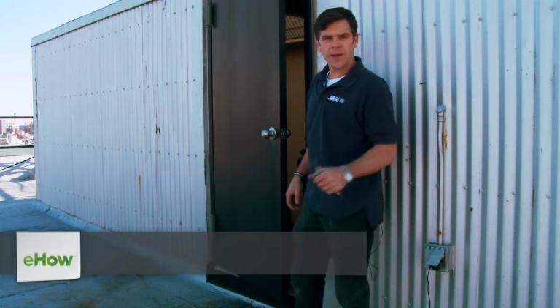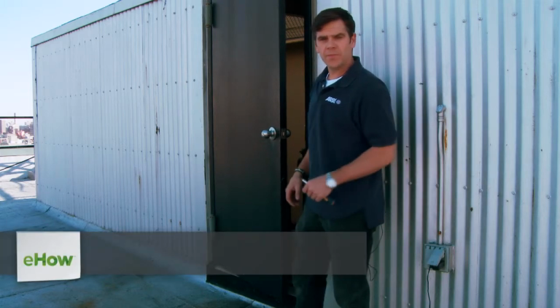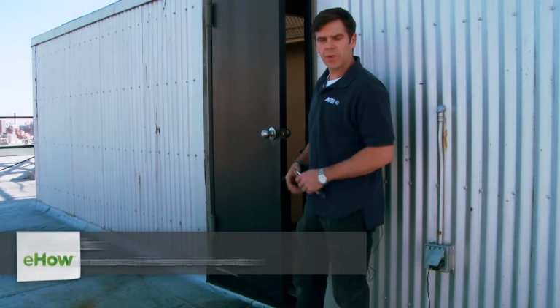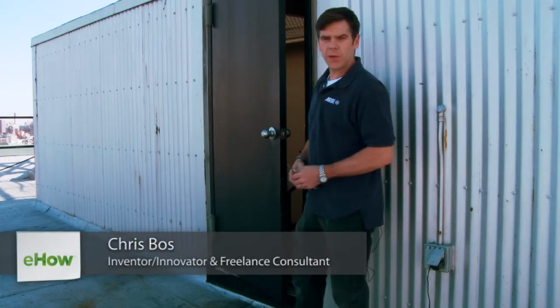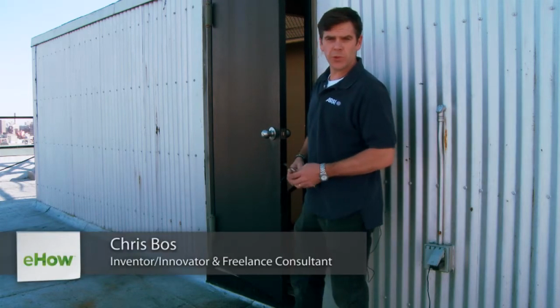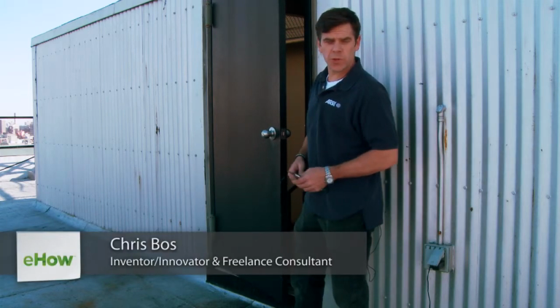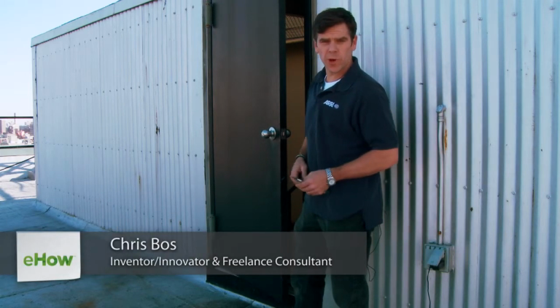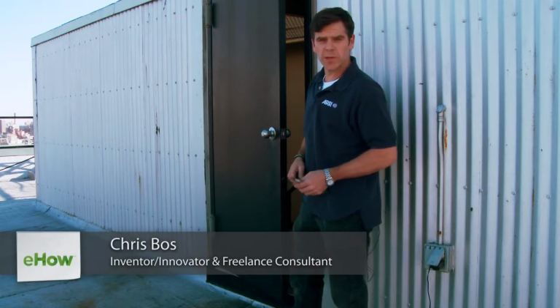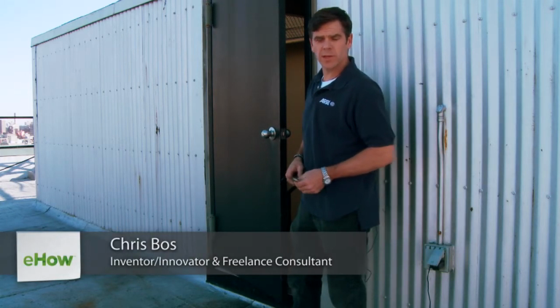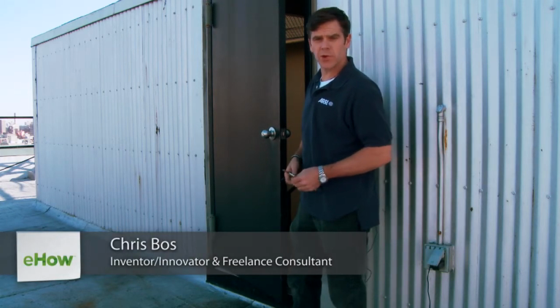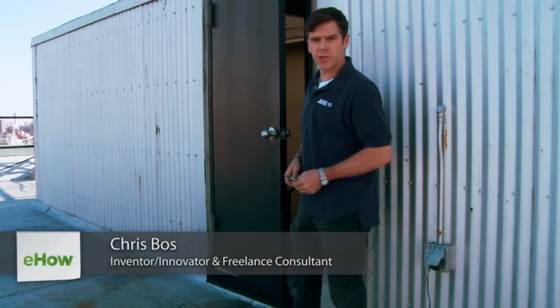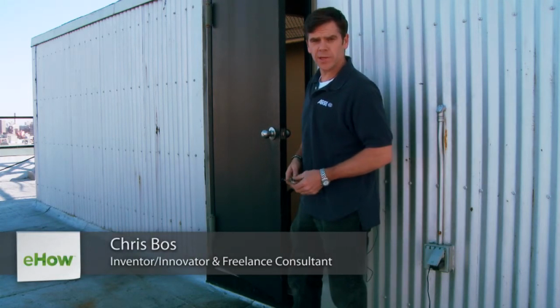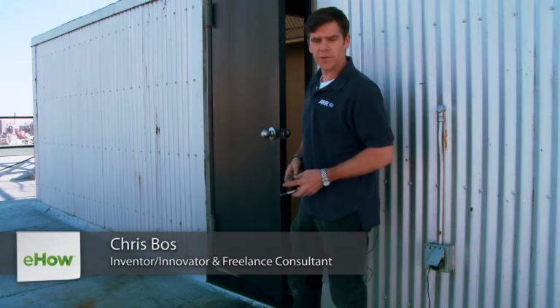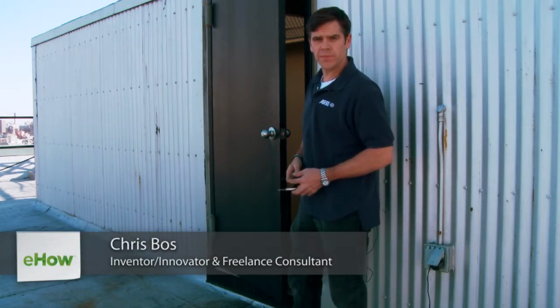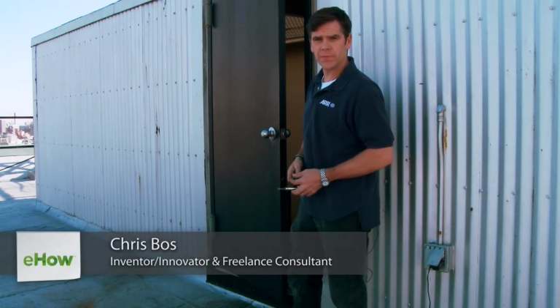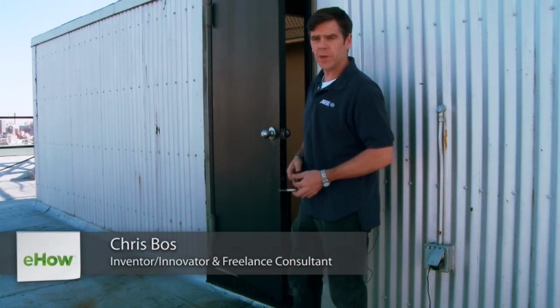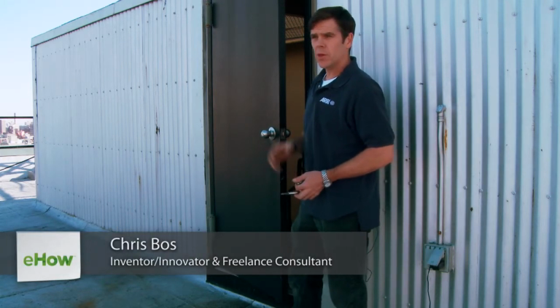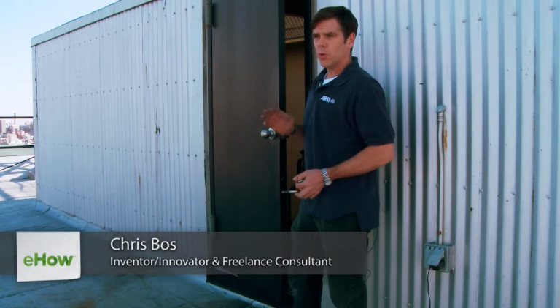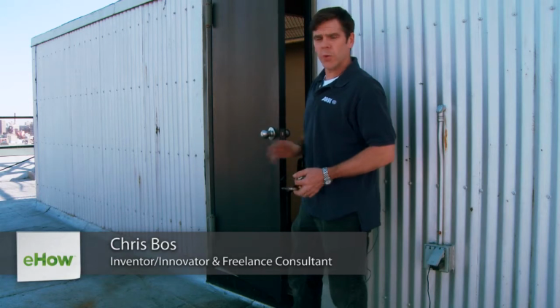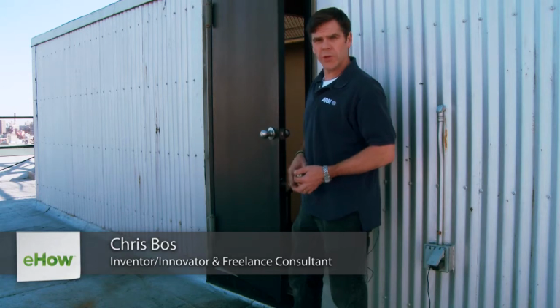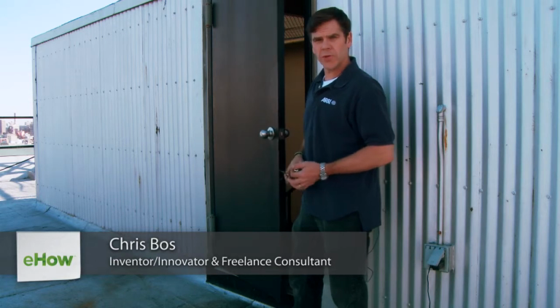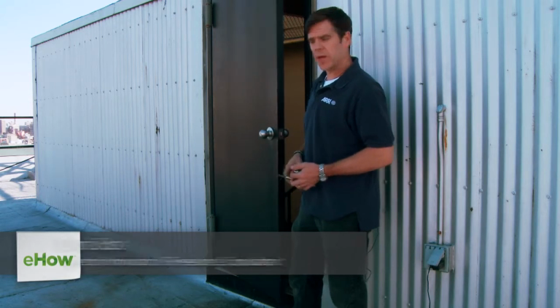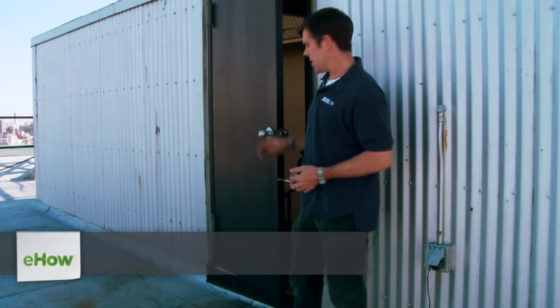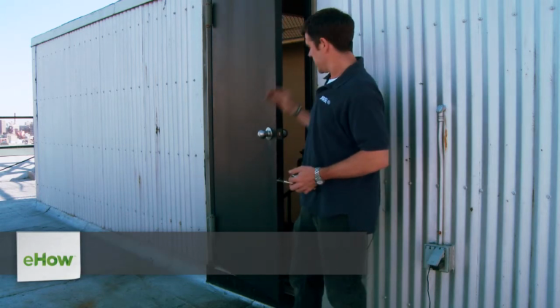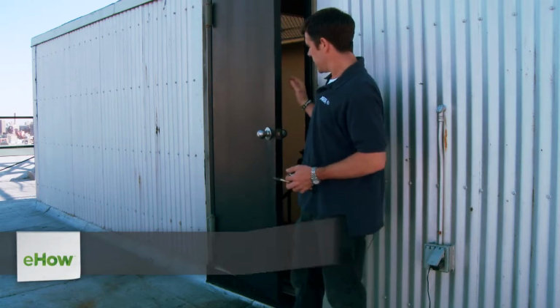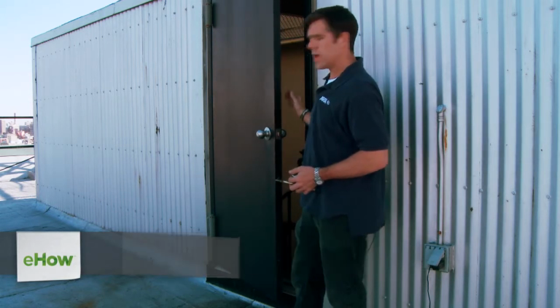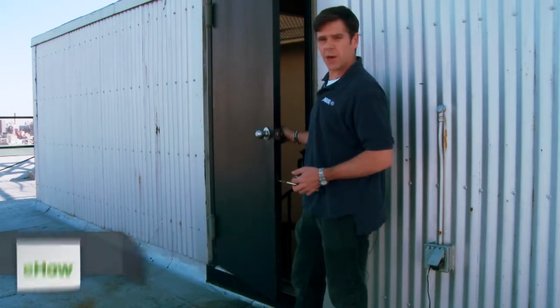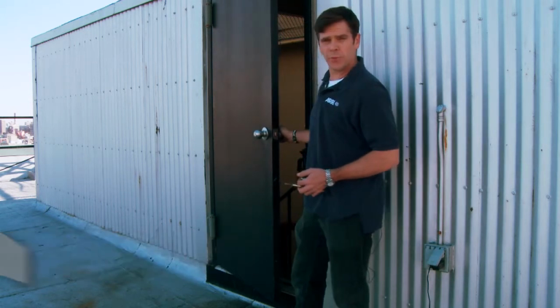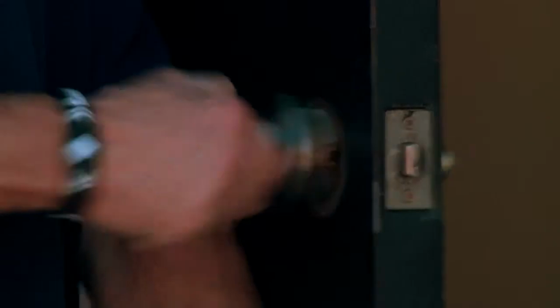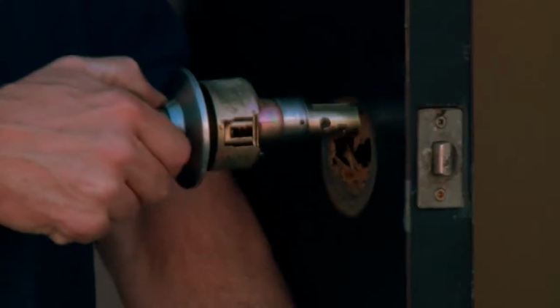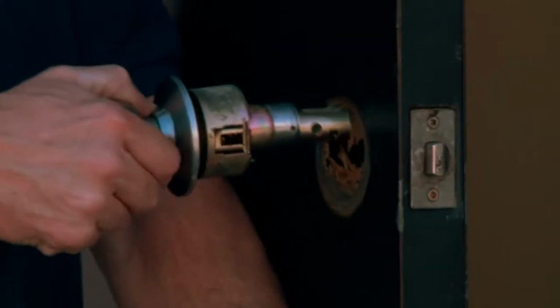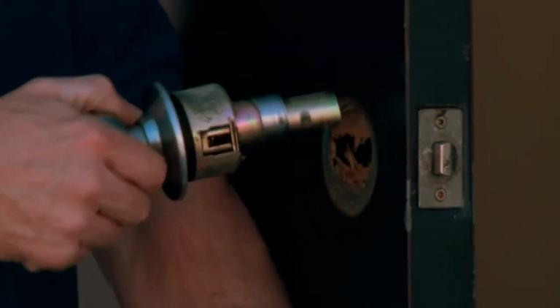Hi, my name is Chris Boss, Construction Consultant. What we're here to do today is to figure out how to remove a doorknob.